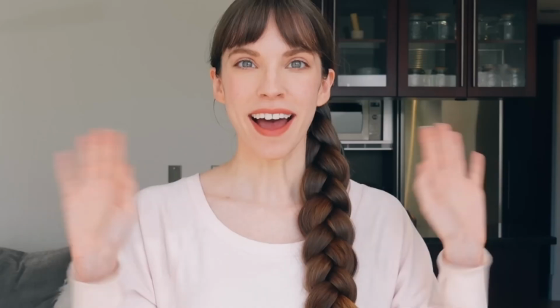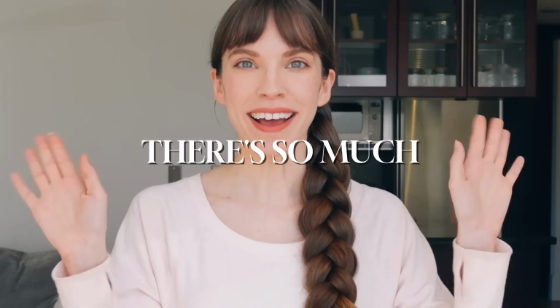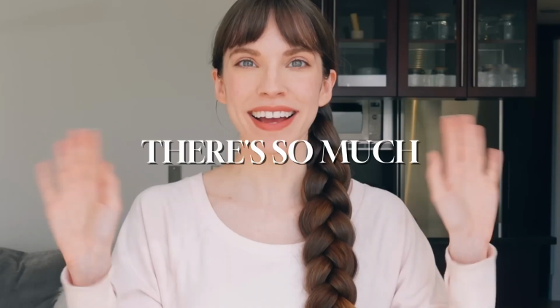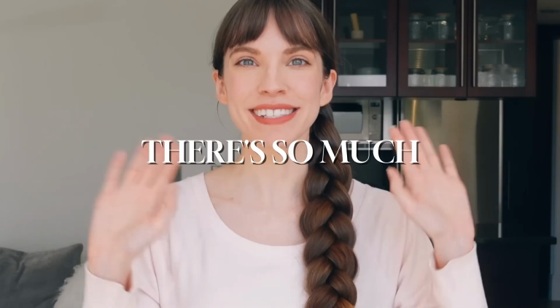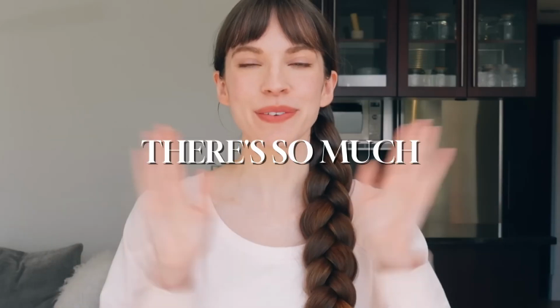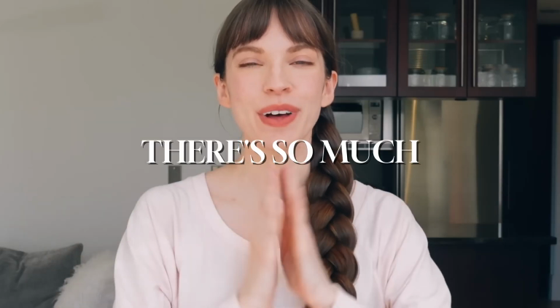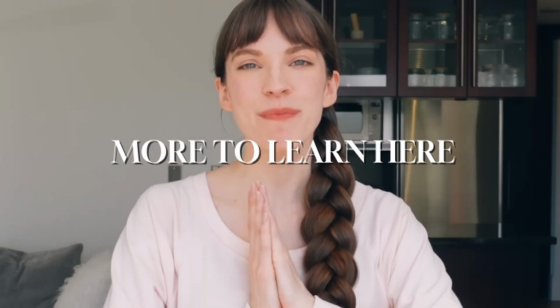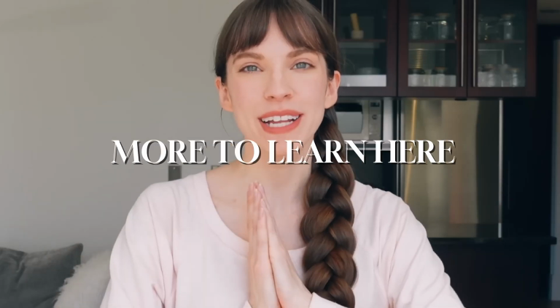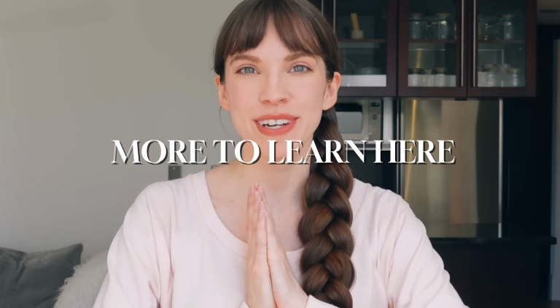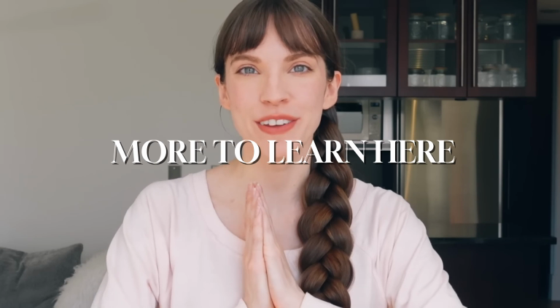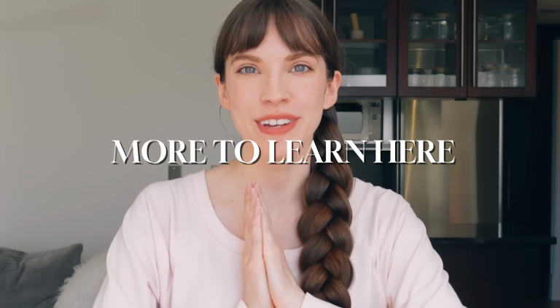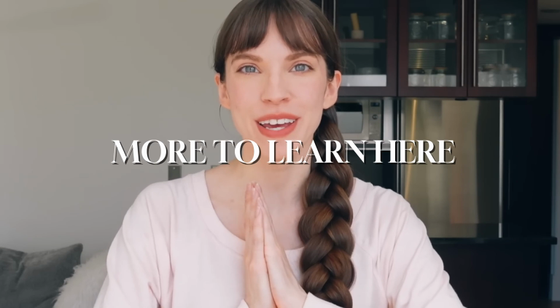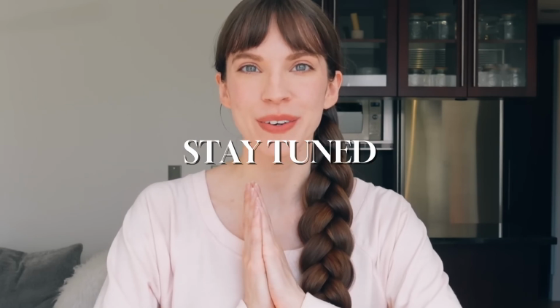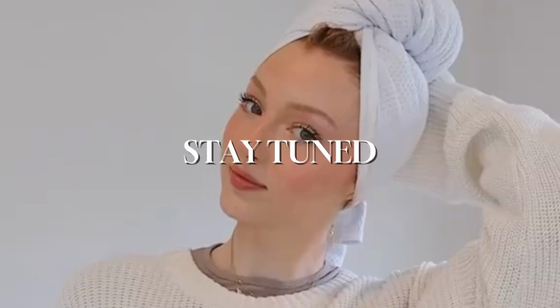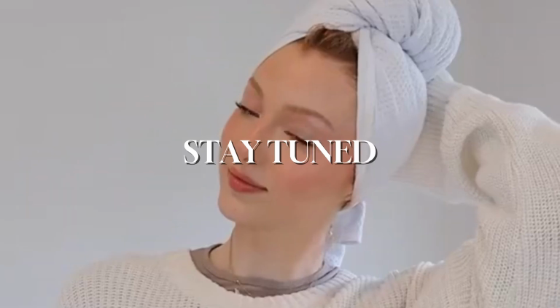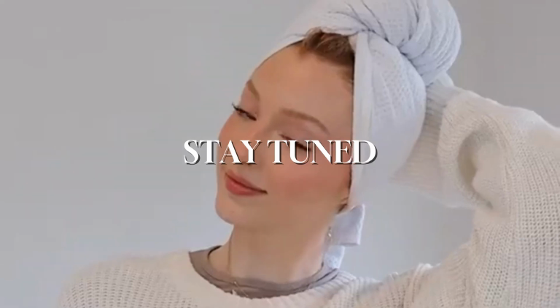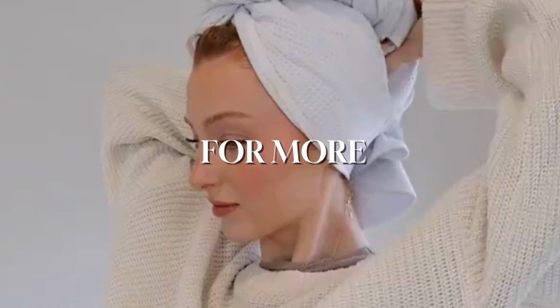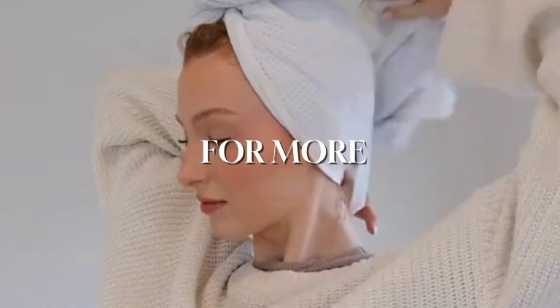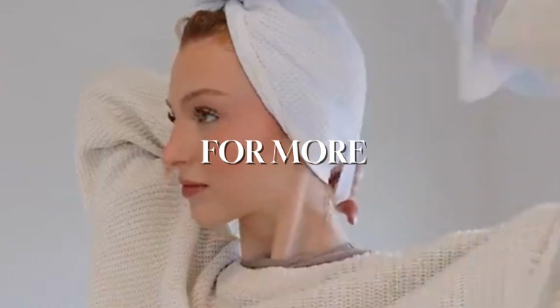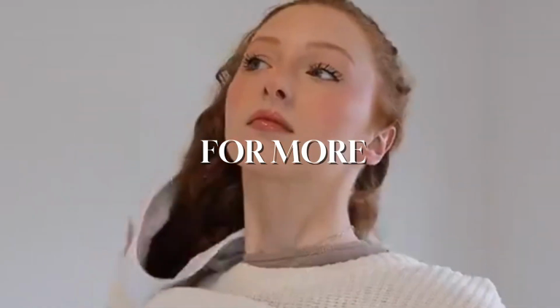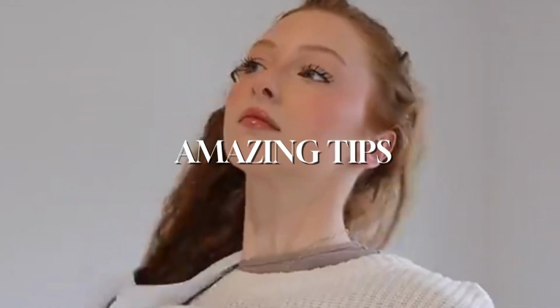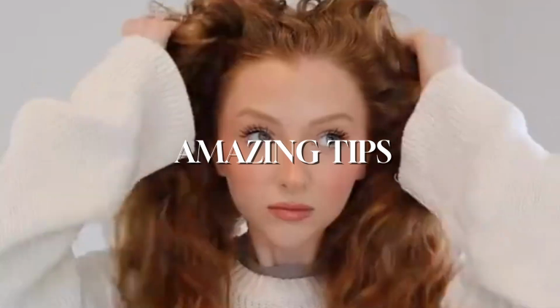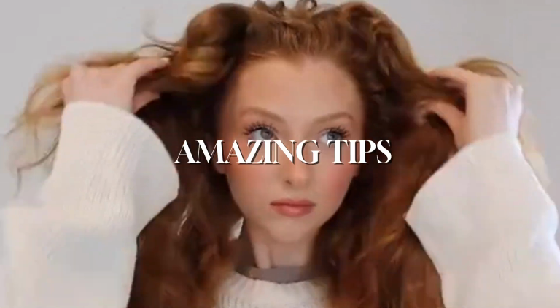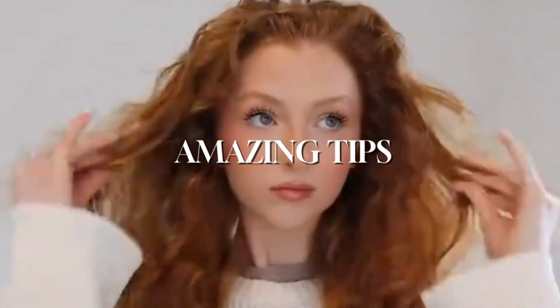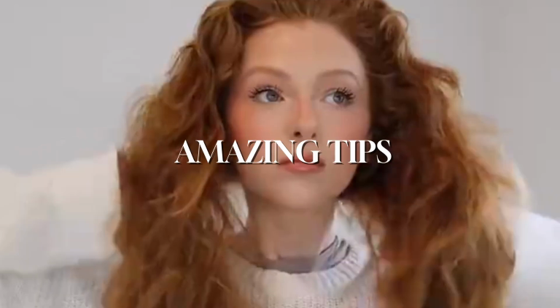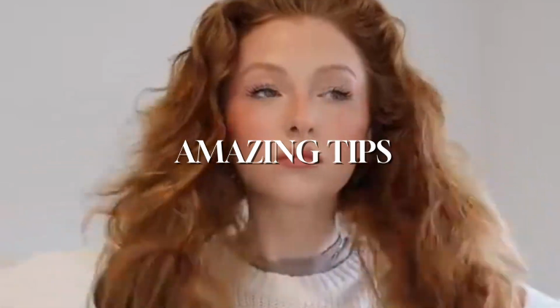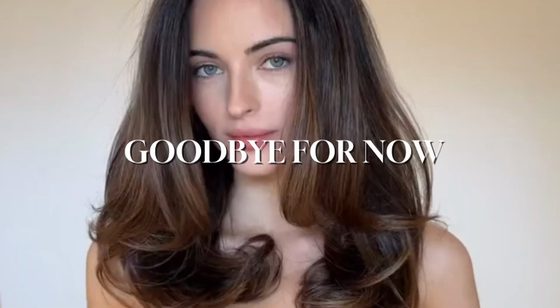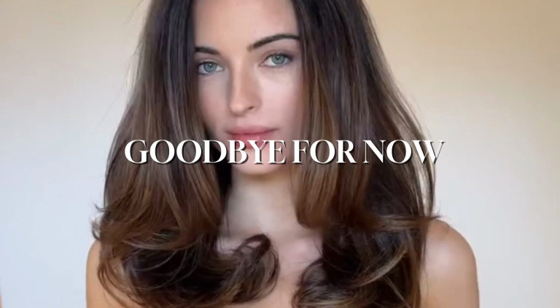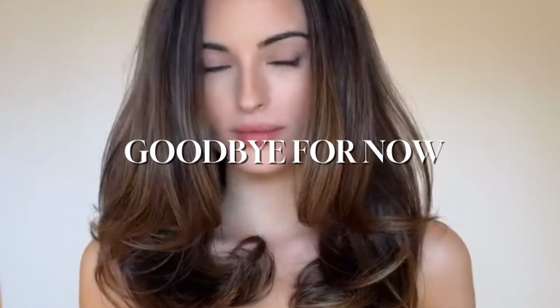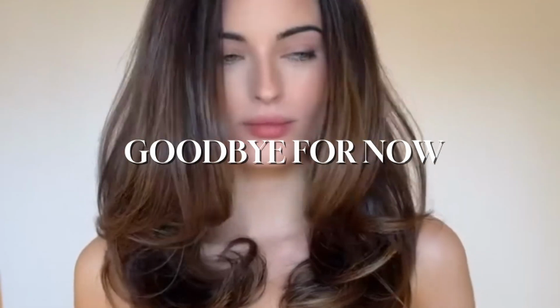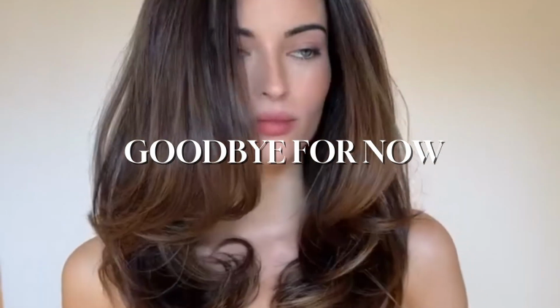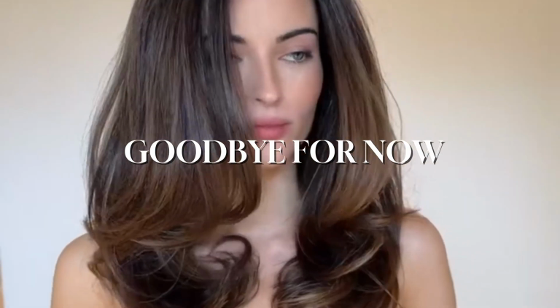There's so much more to learn here — stay tuned for more amazing tips. Goodbye for now.